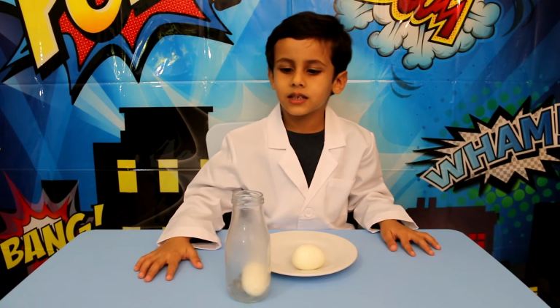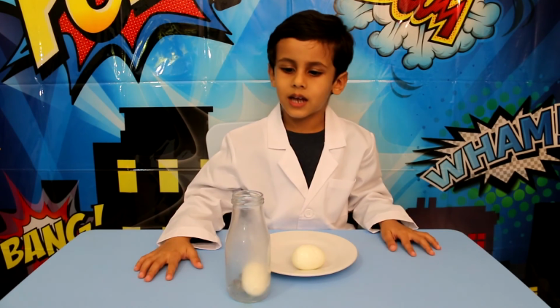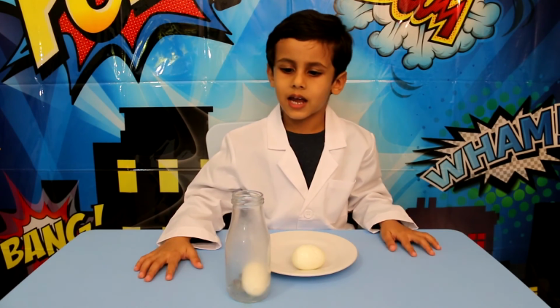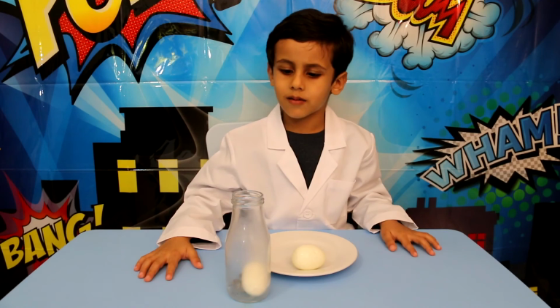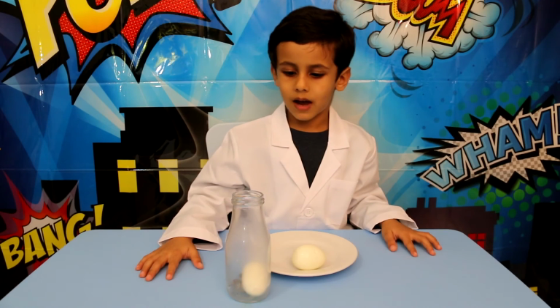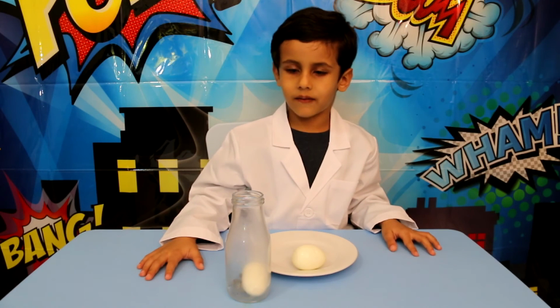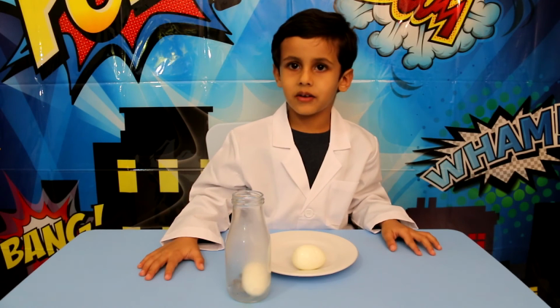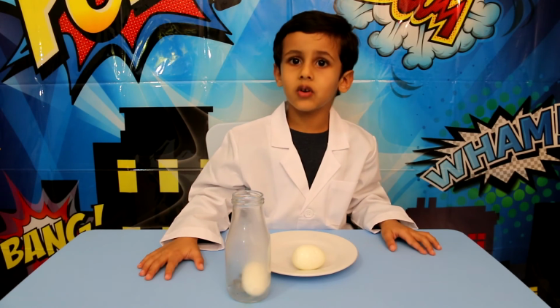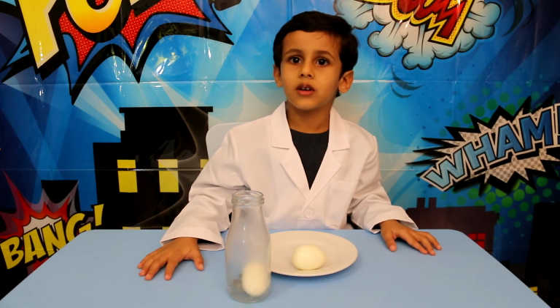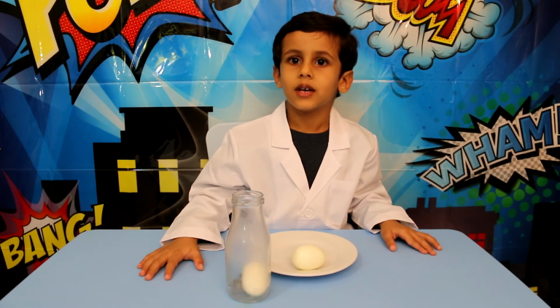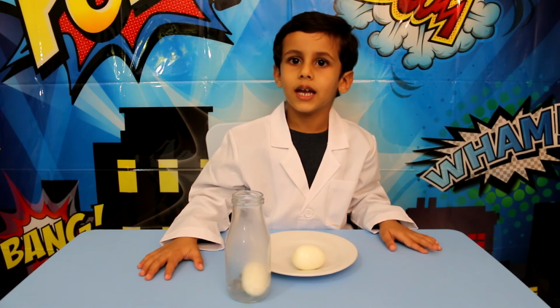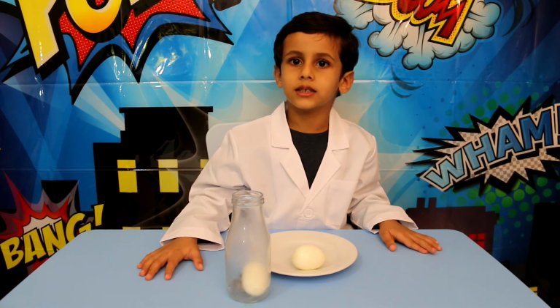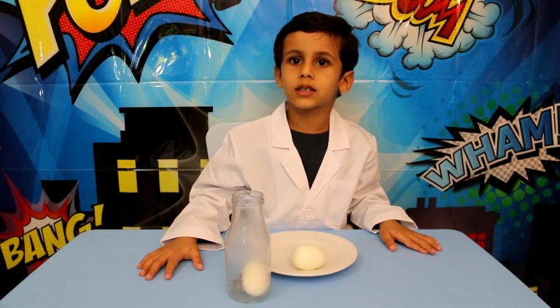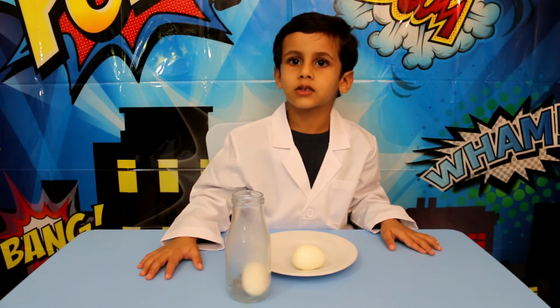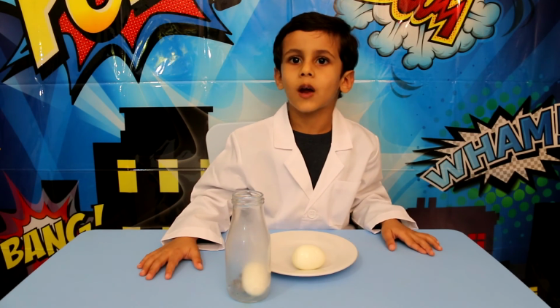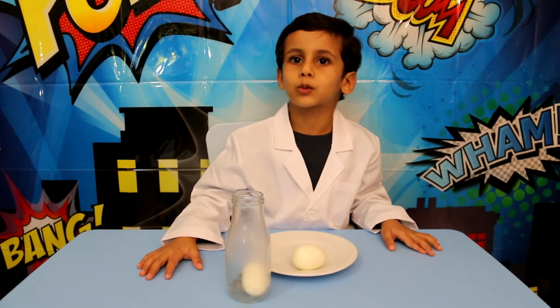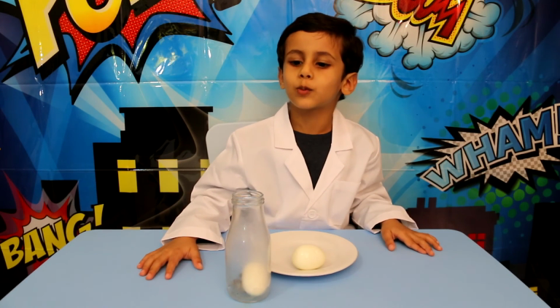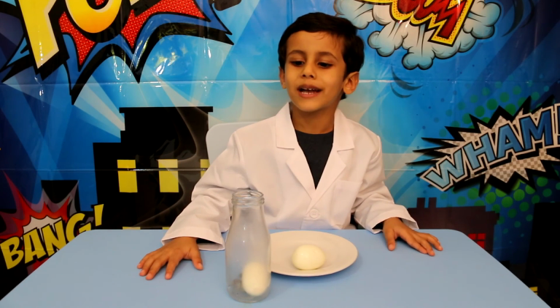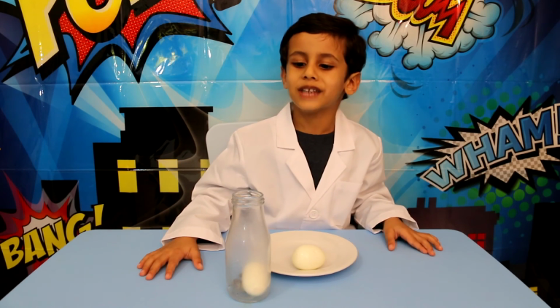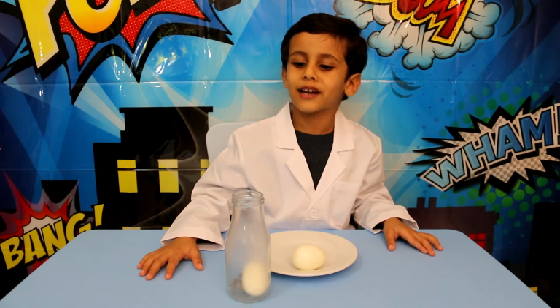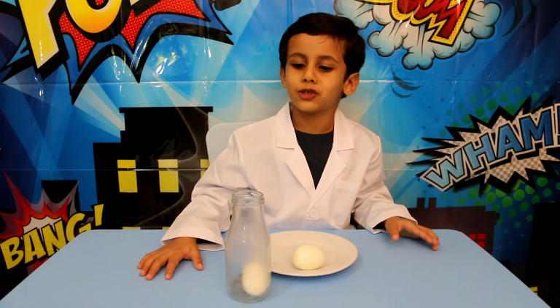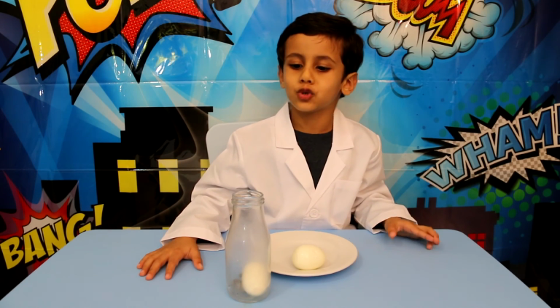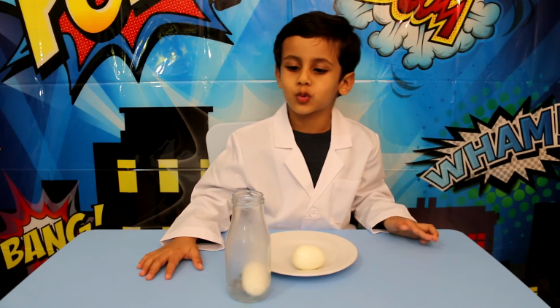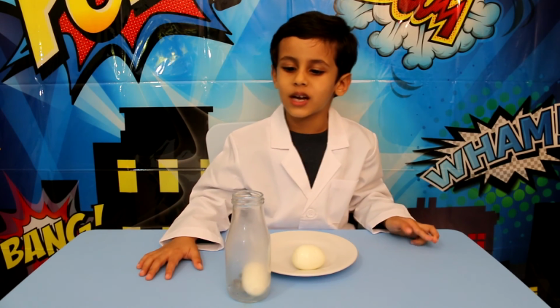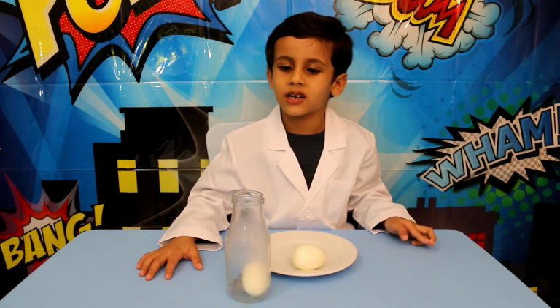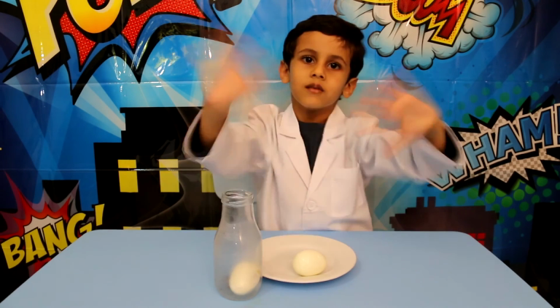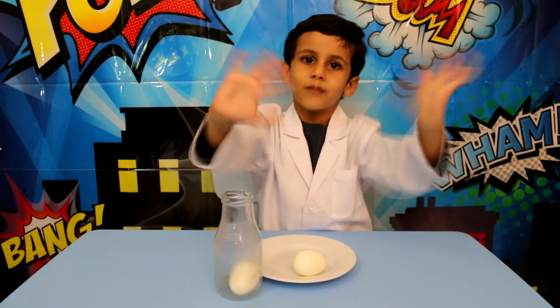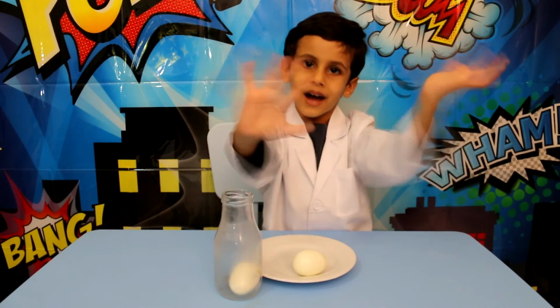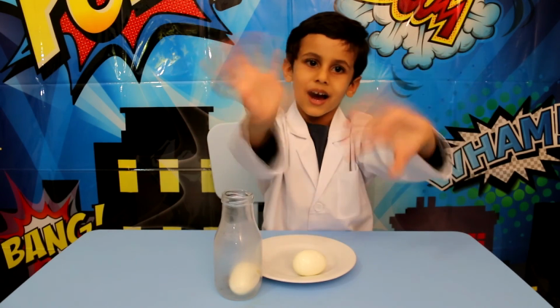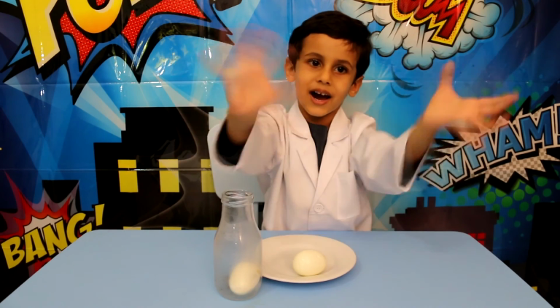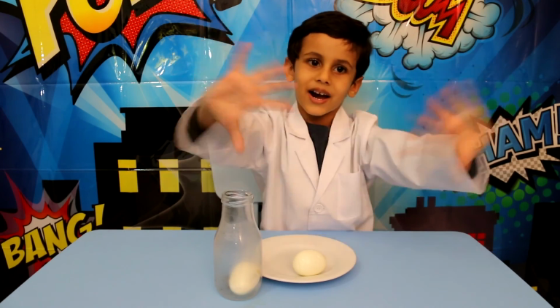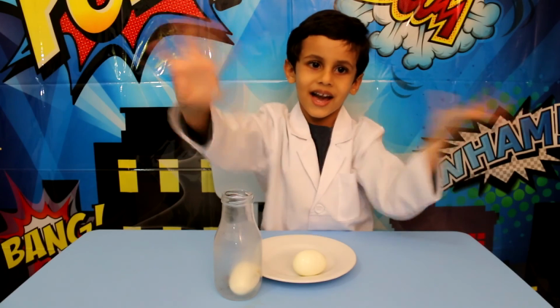Now I will eat this egg. Please like my video and subscribe to my channel. Bye!